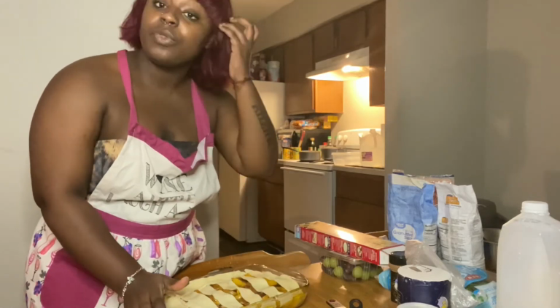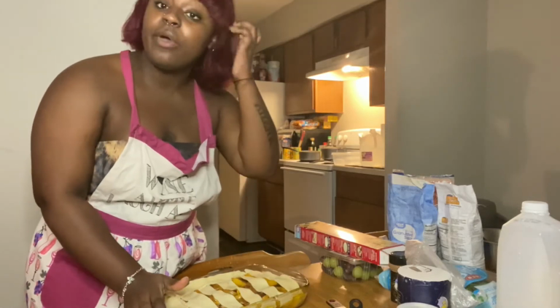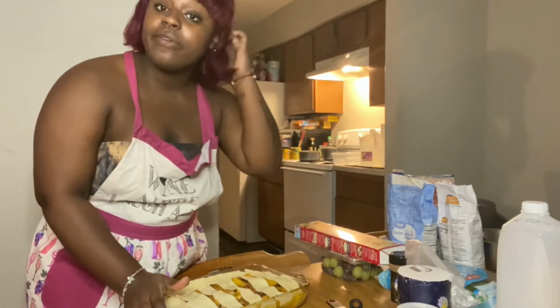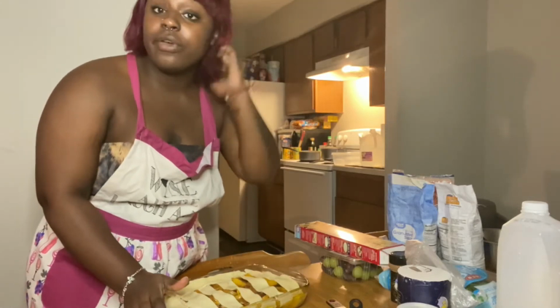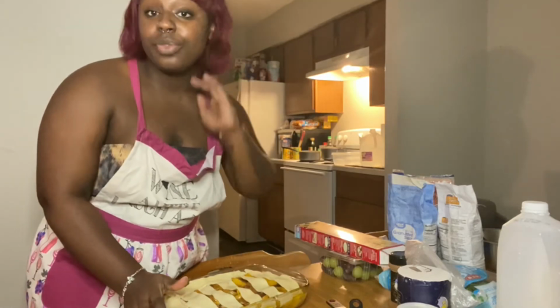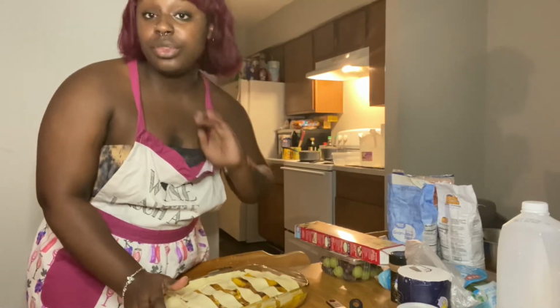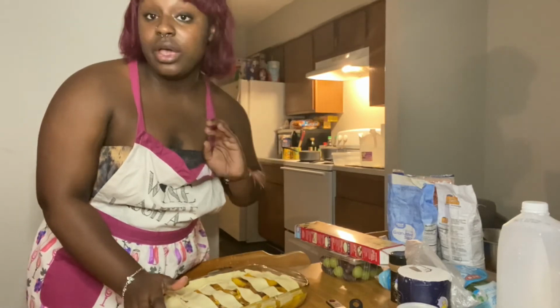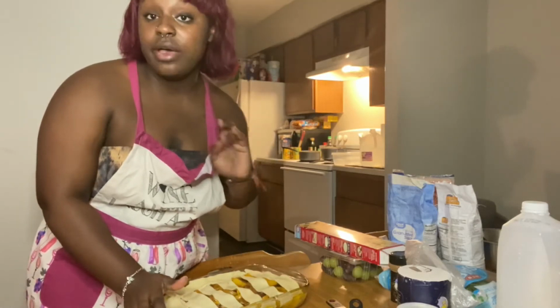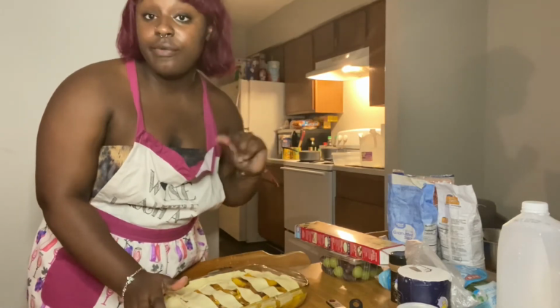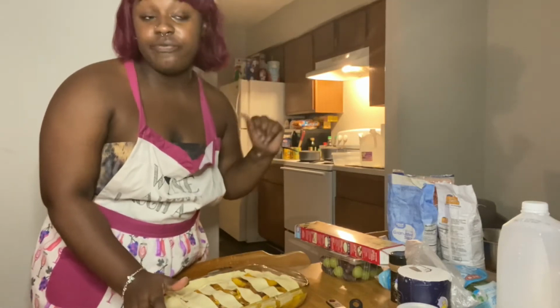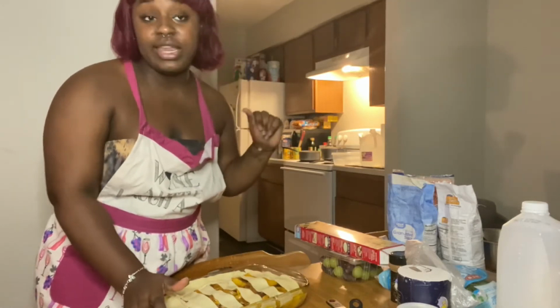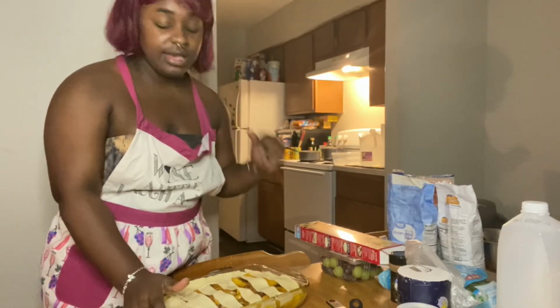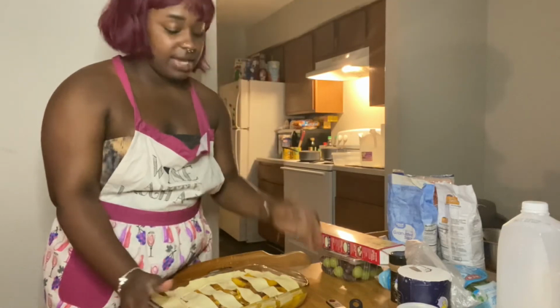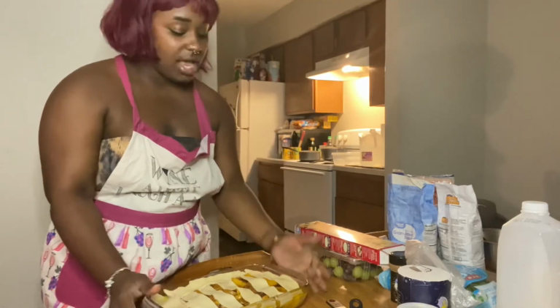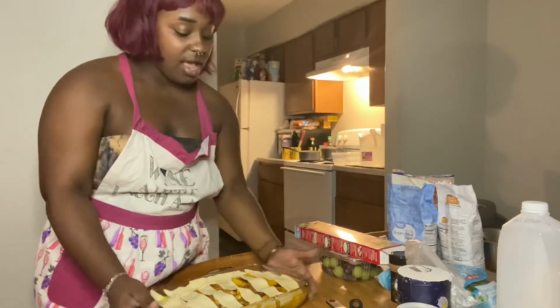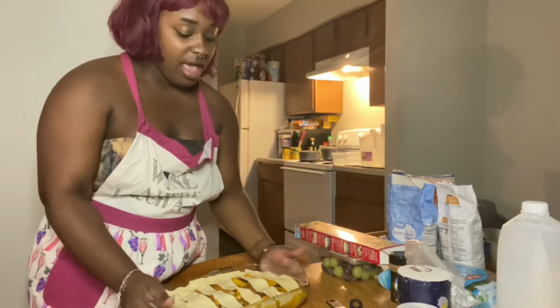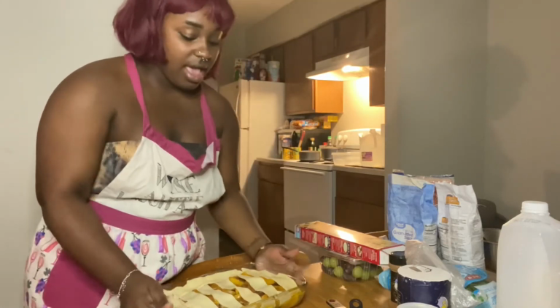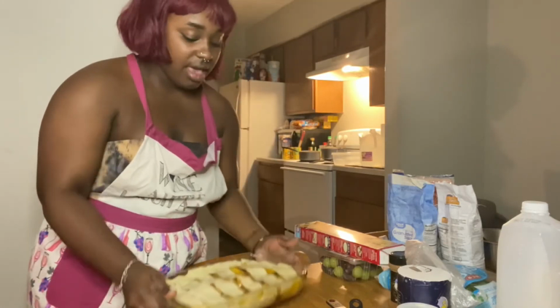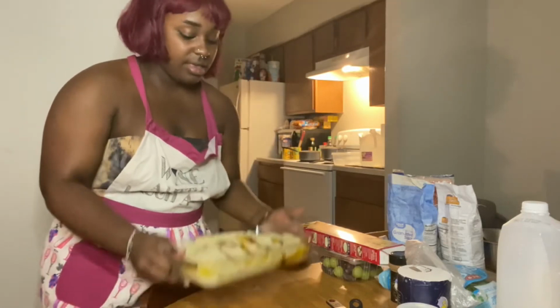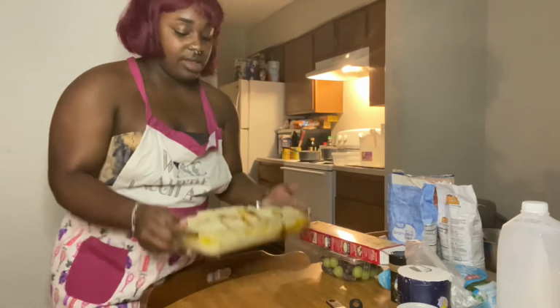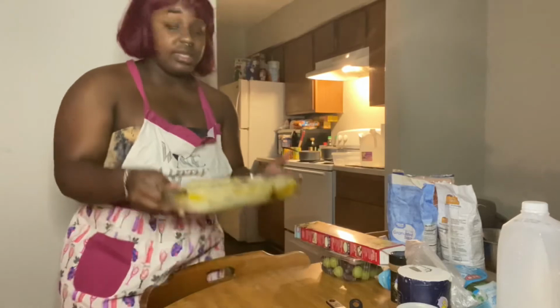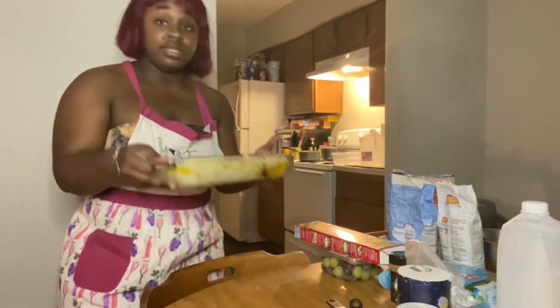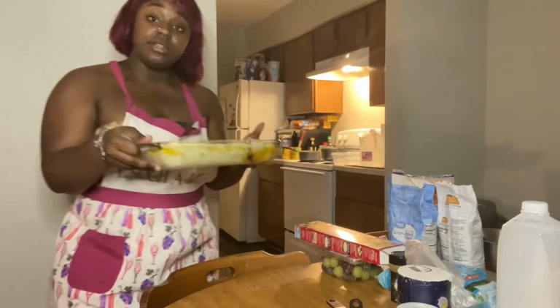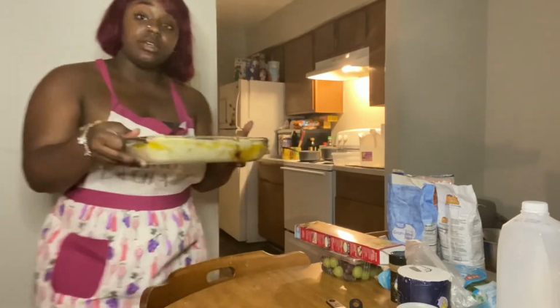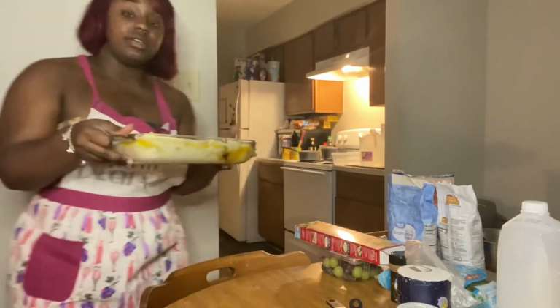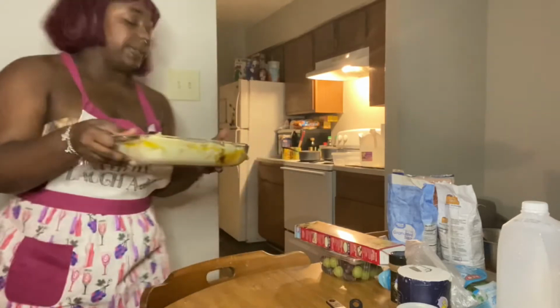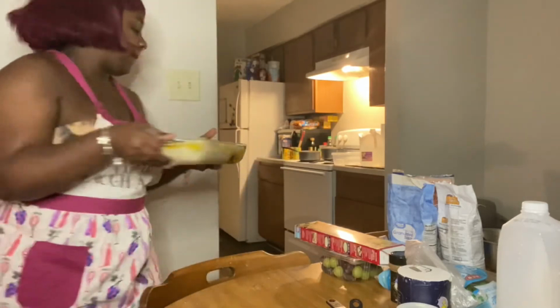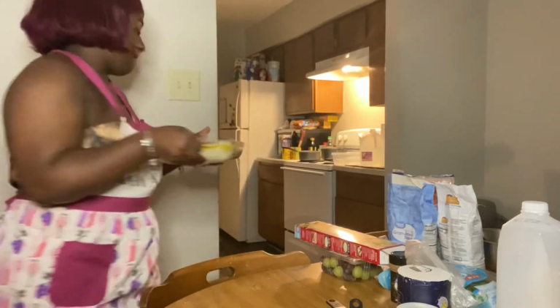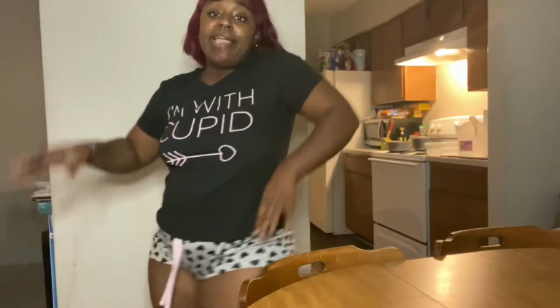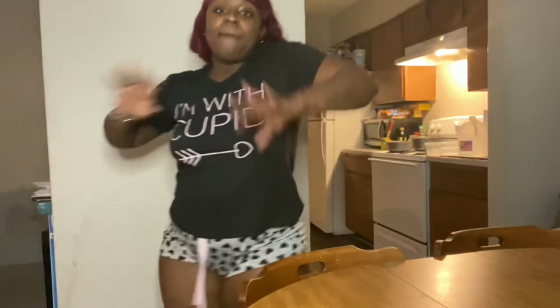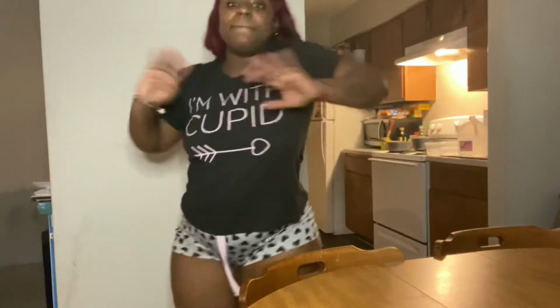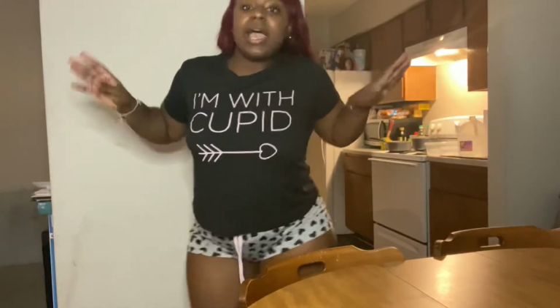So now I'm gonna put this inside the oven with the feta and let this cook.